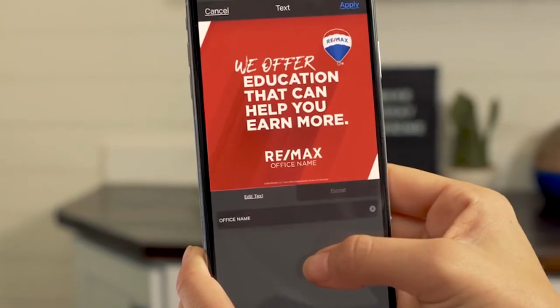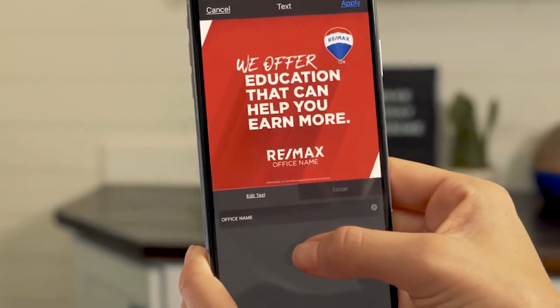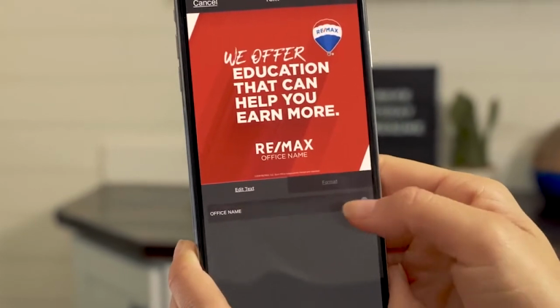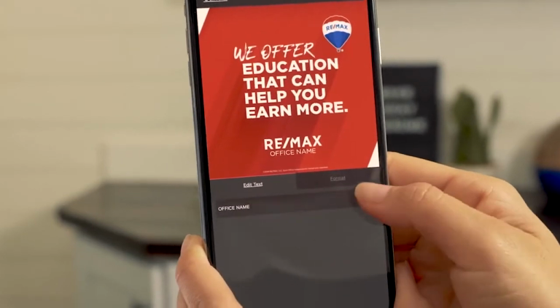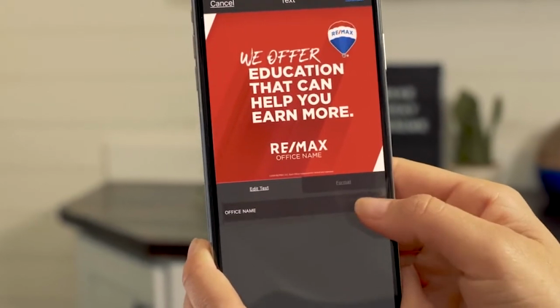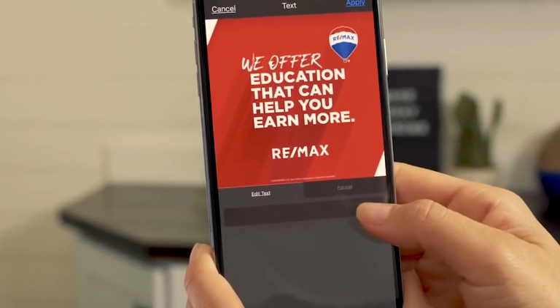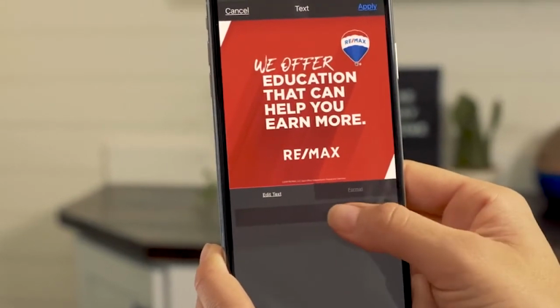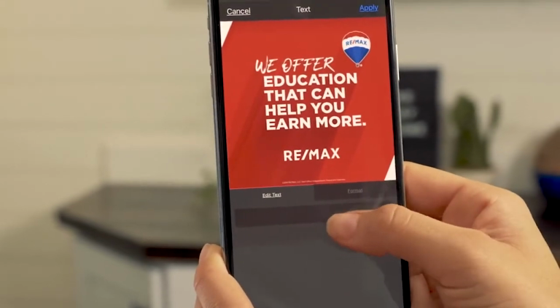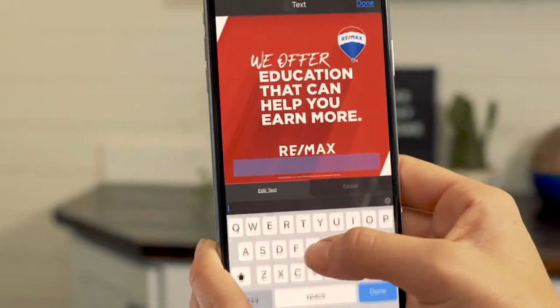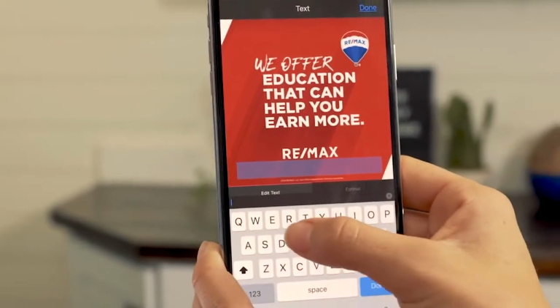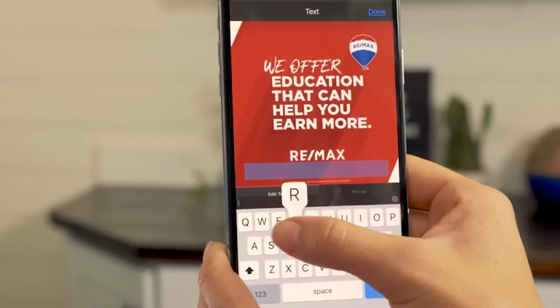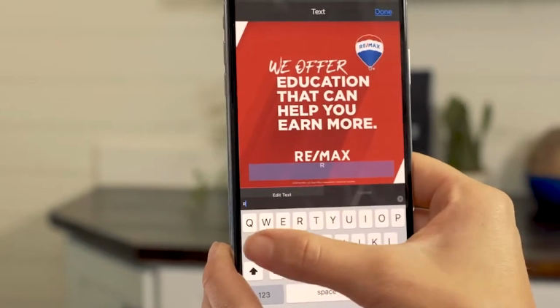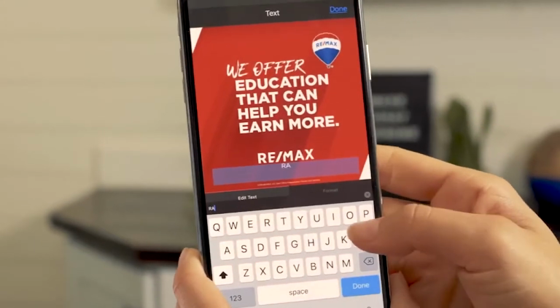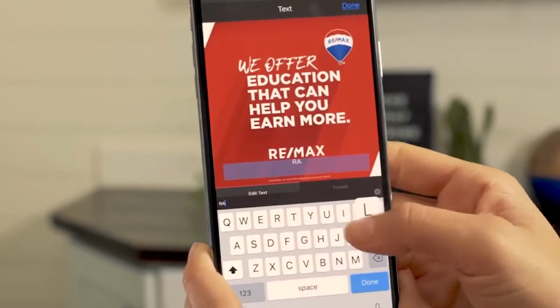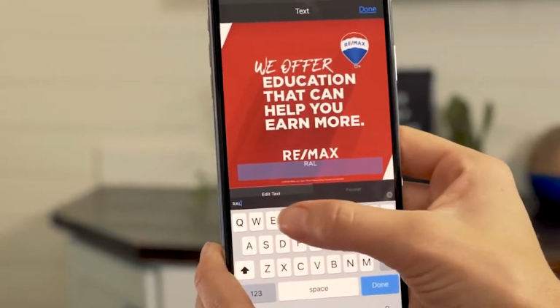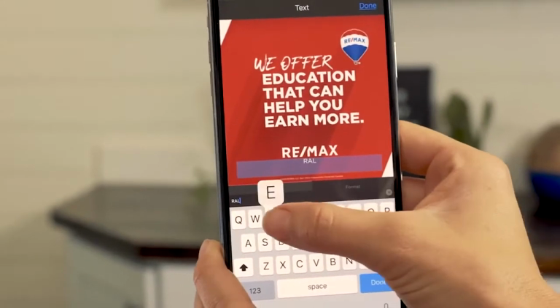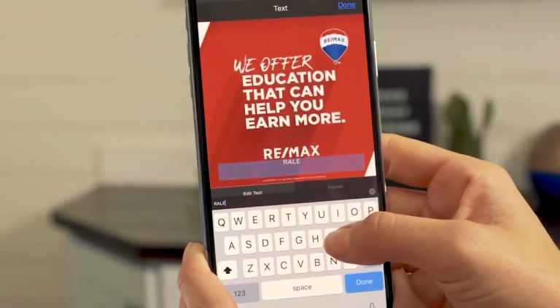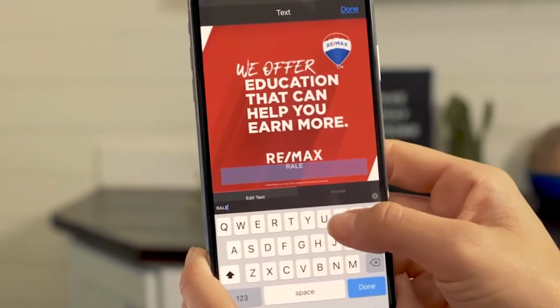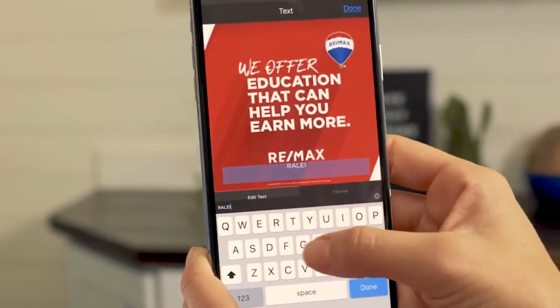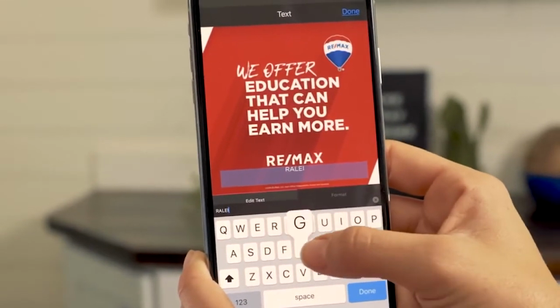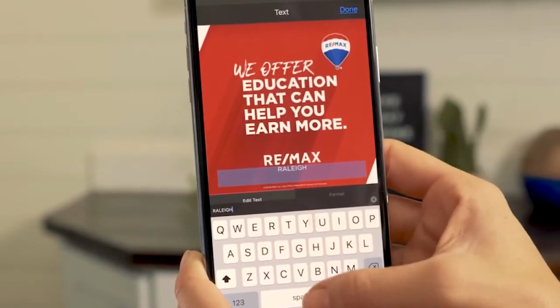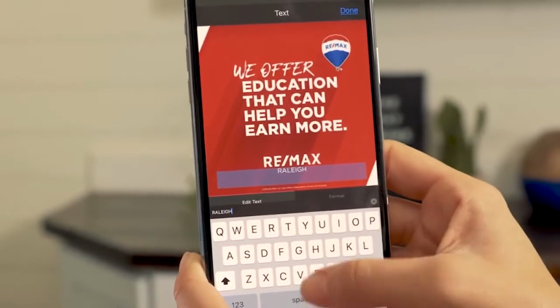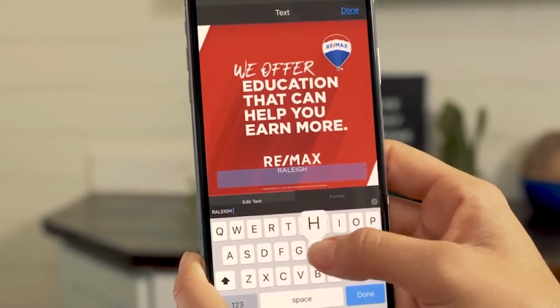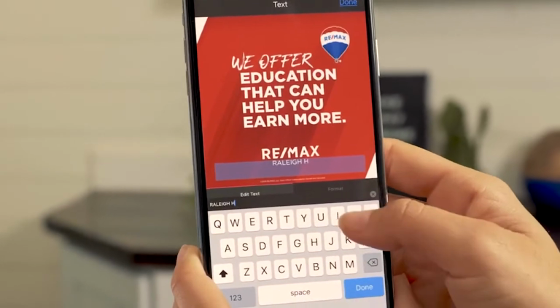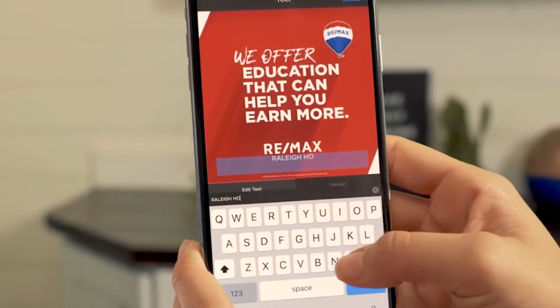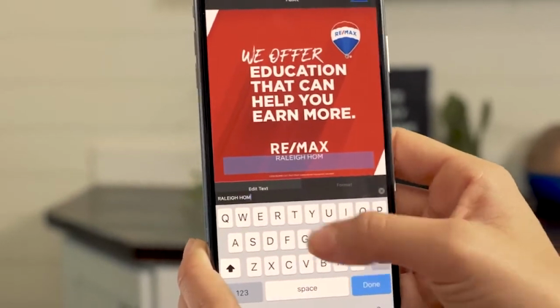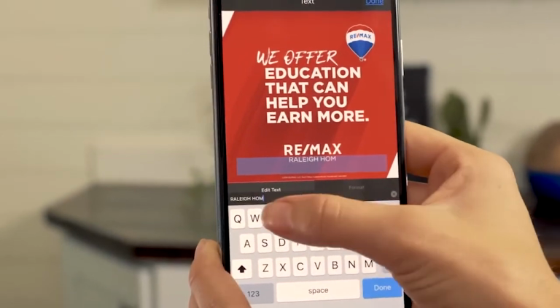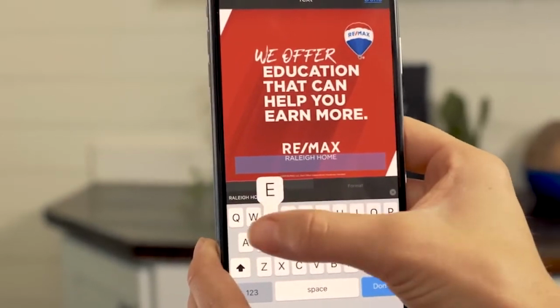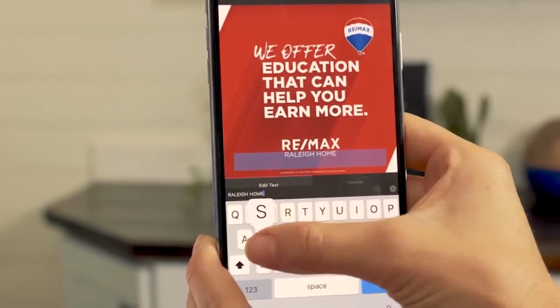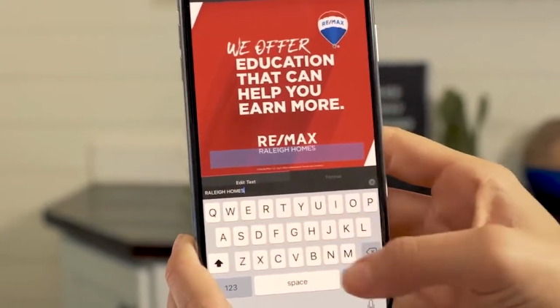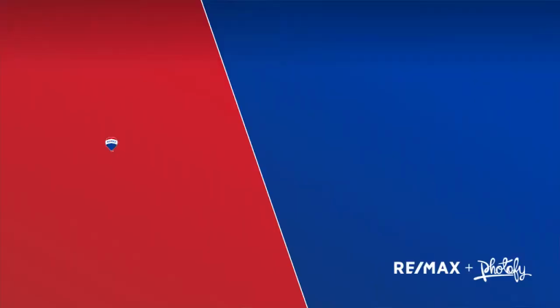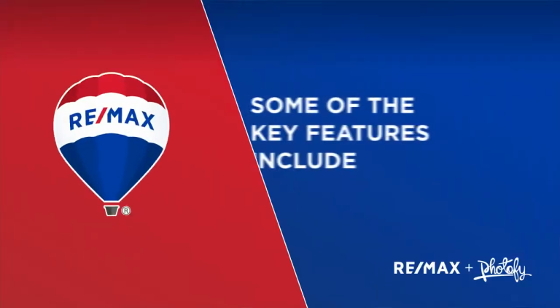Working closely with RE/MAX, we've created a library of branded templates, photos, and graphic designs, leaving you more time to focus on generating referrals and building relationships.